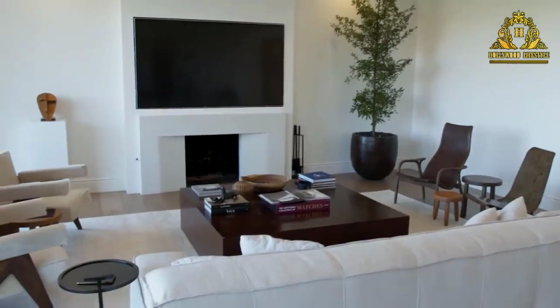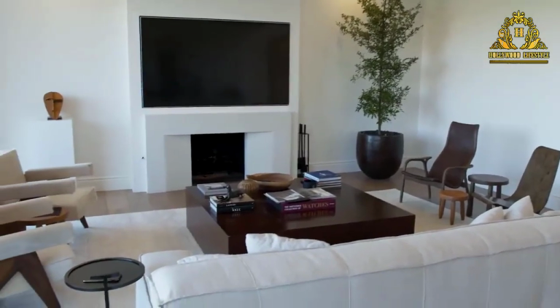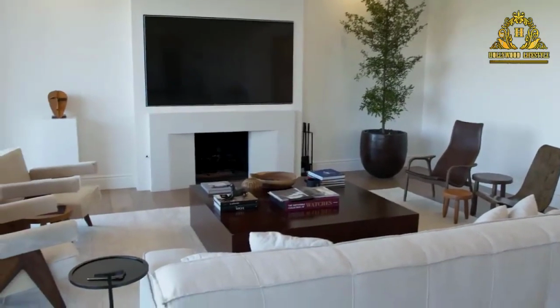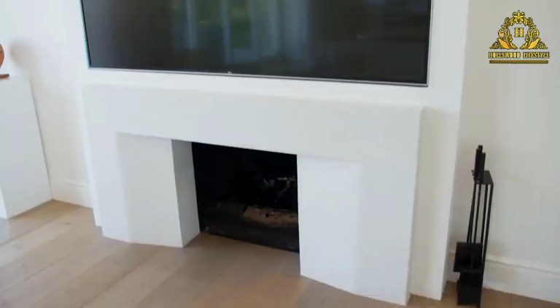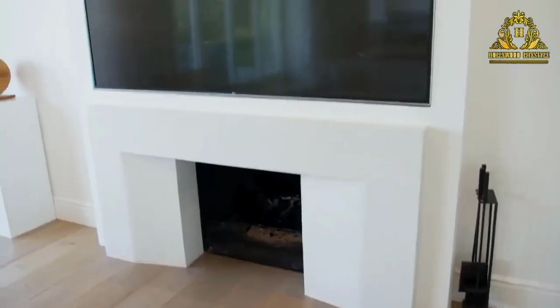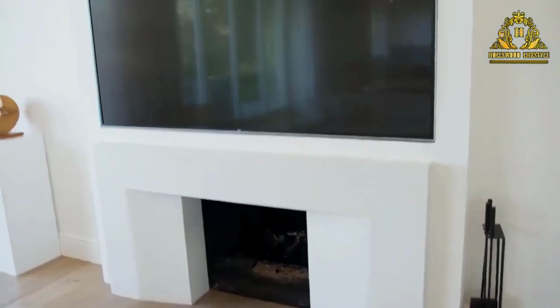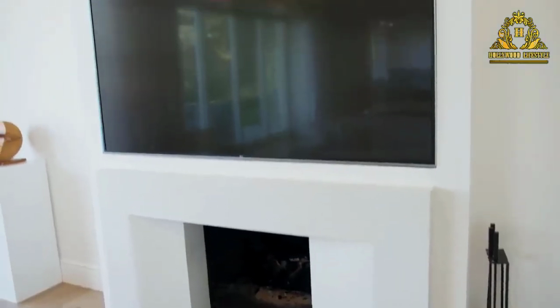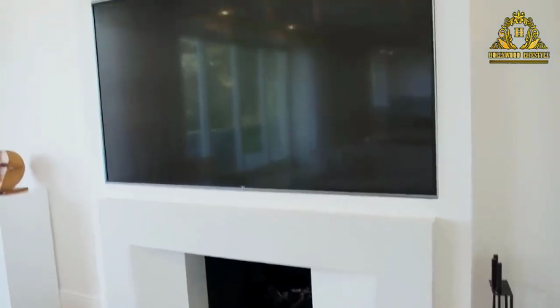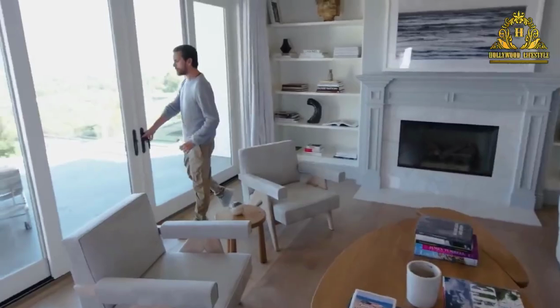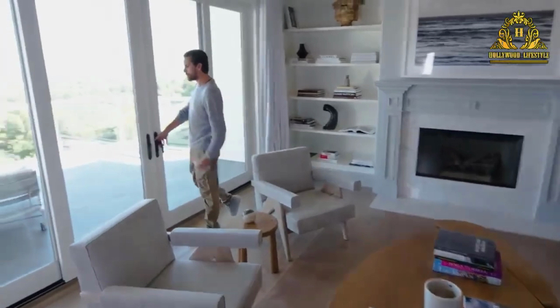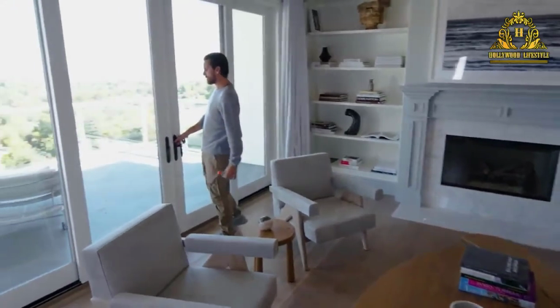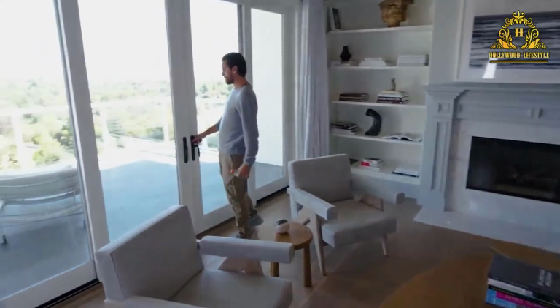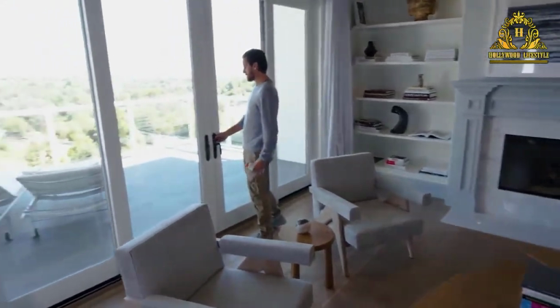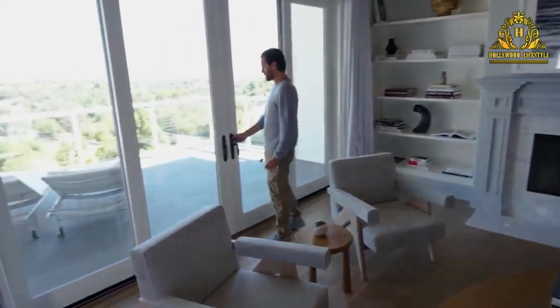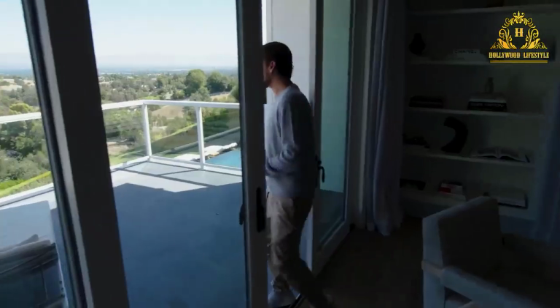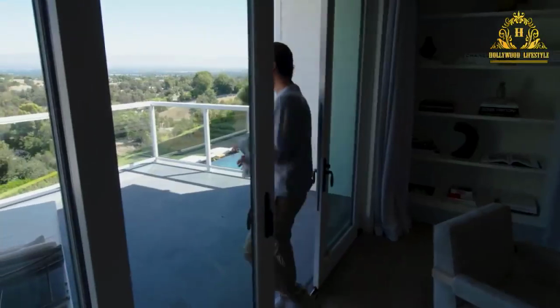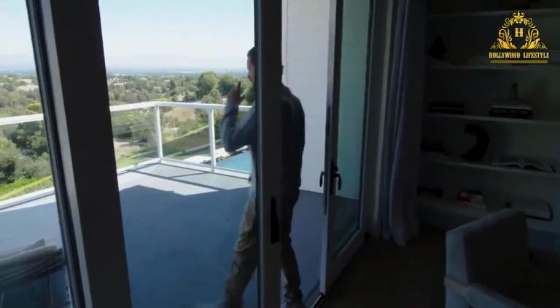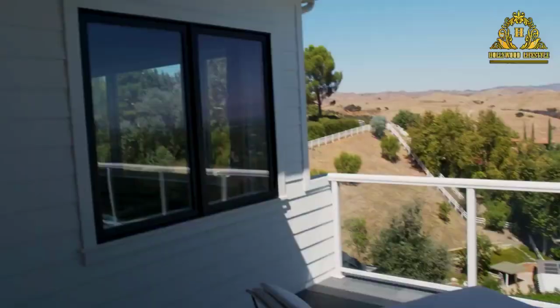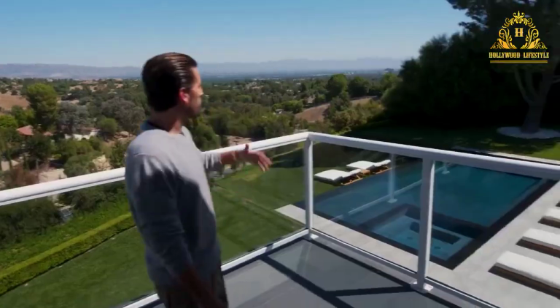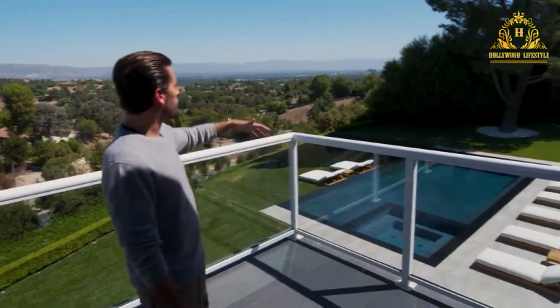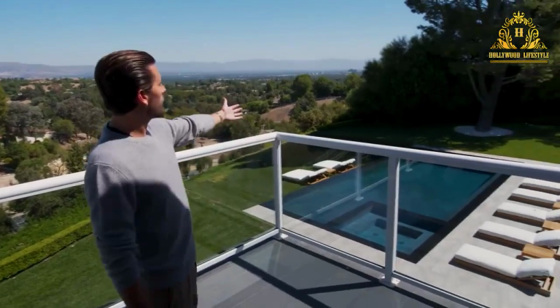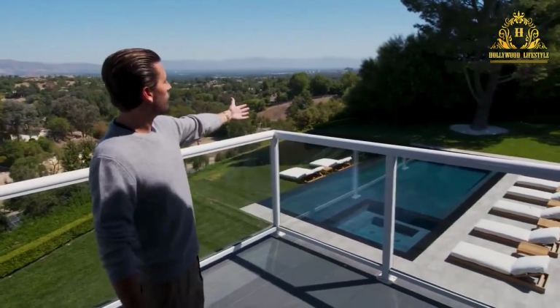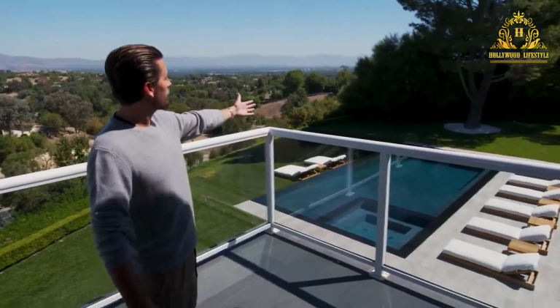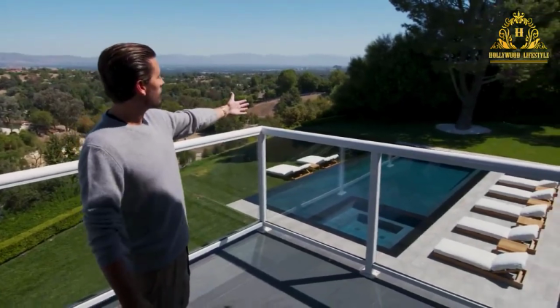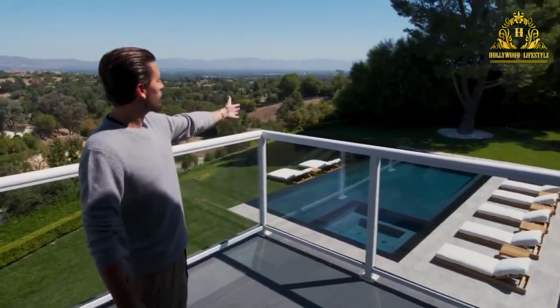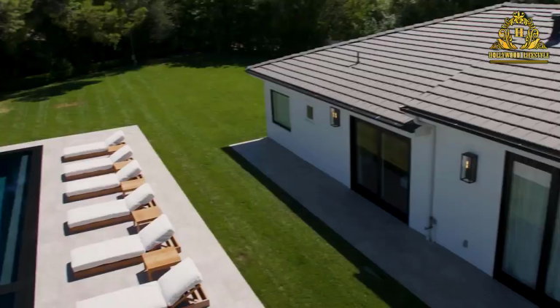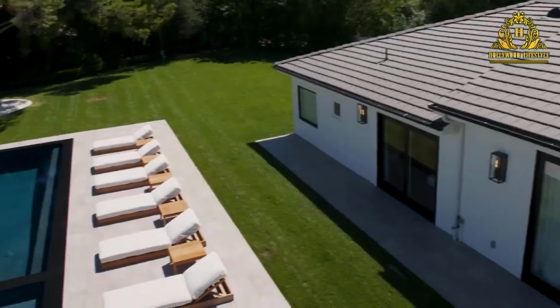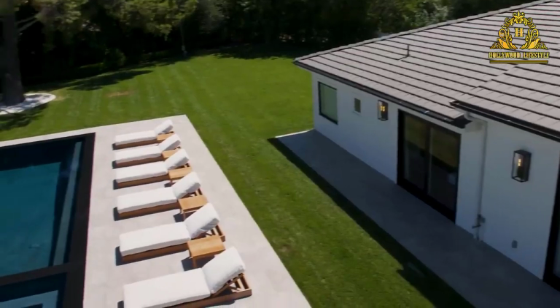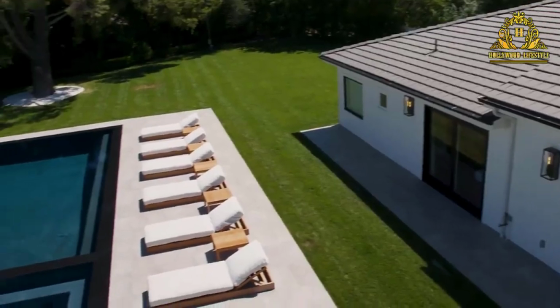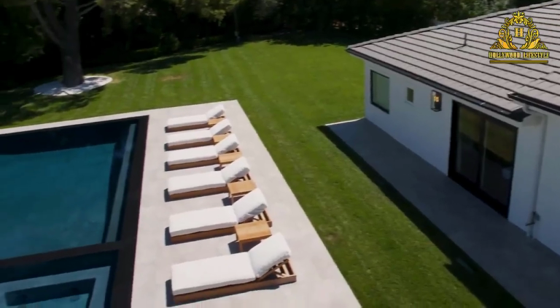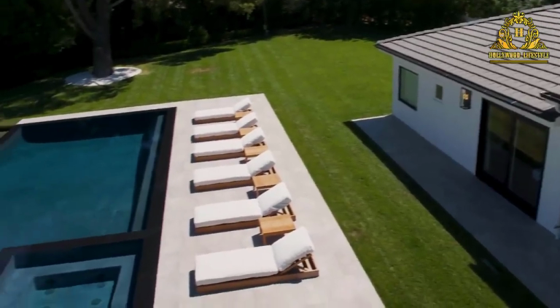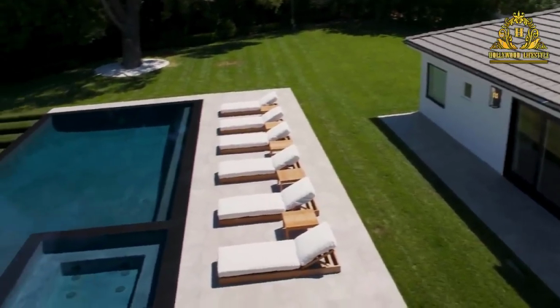balcony, and custom-designed dual closets, and spa-like bath quarters.